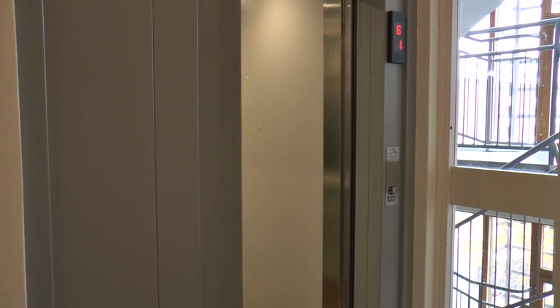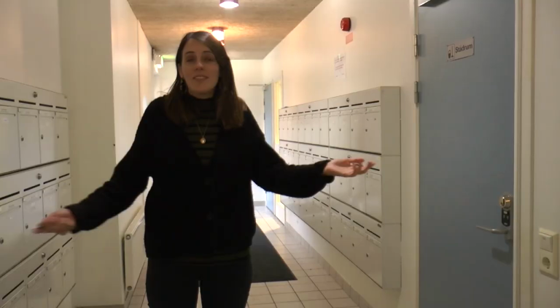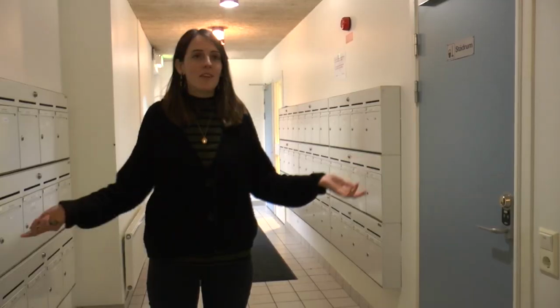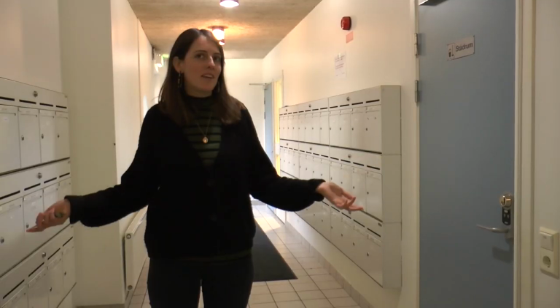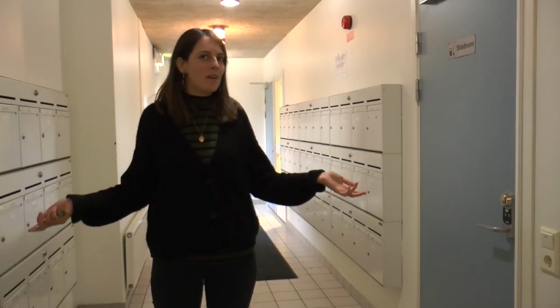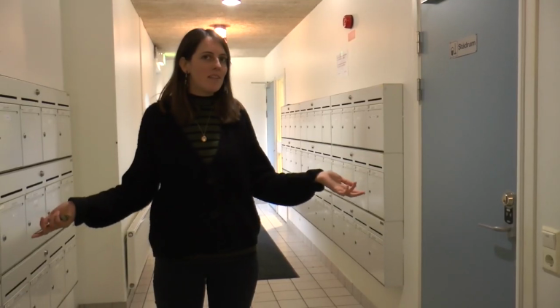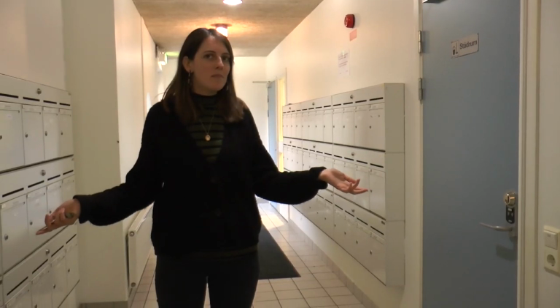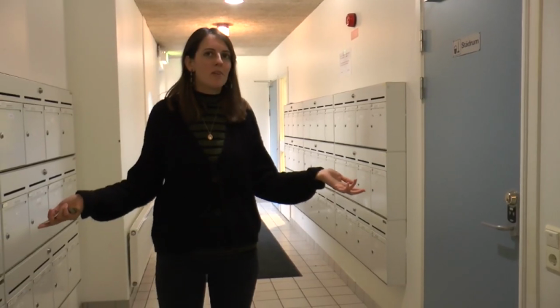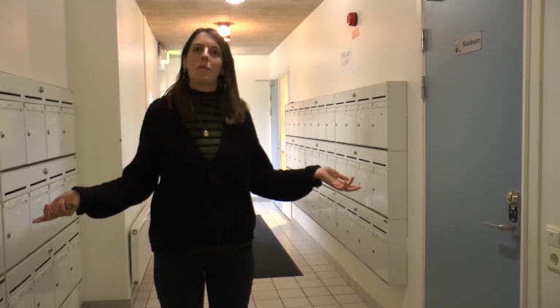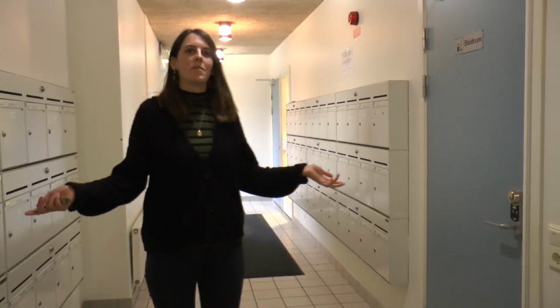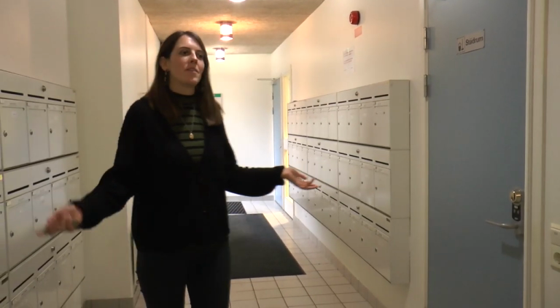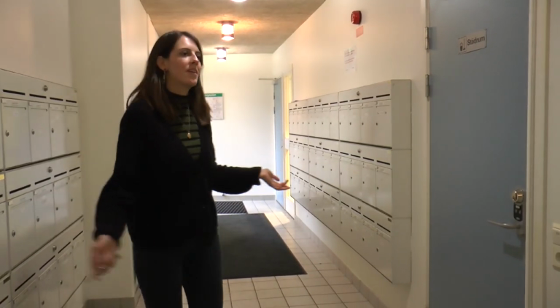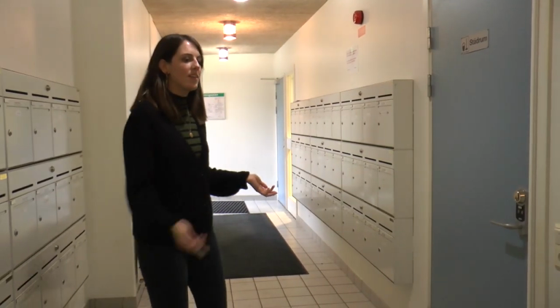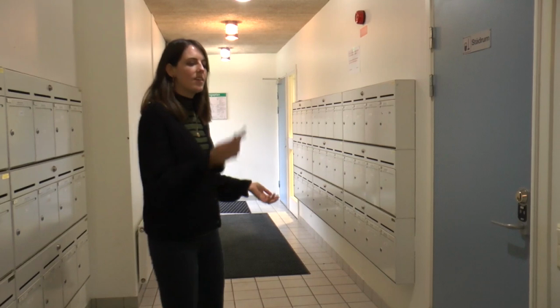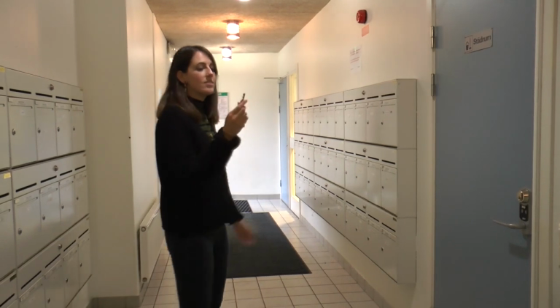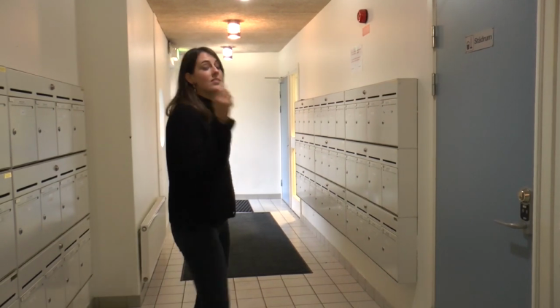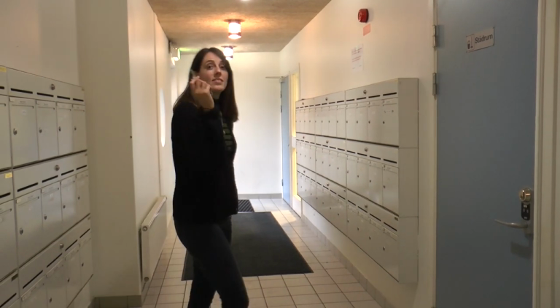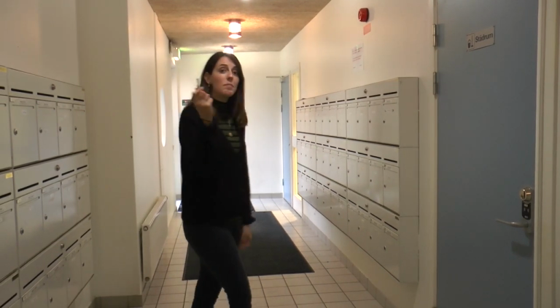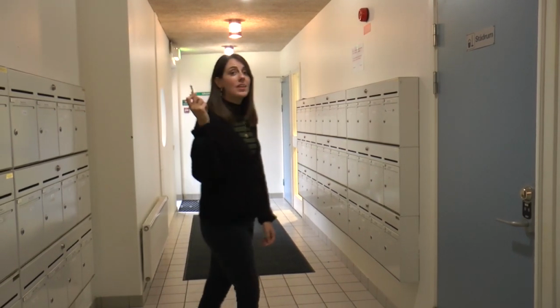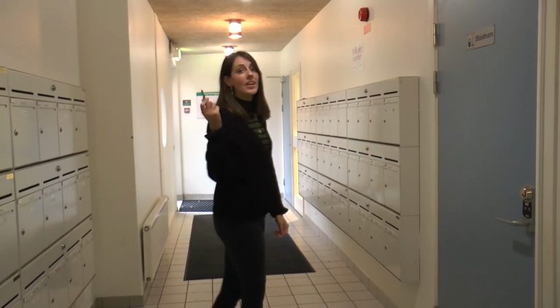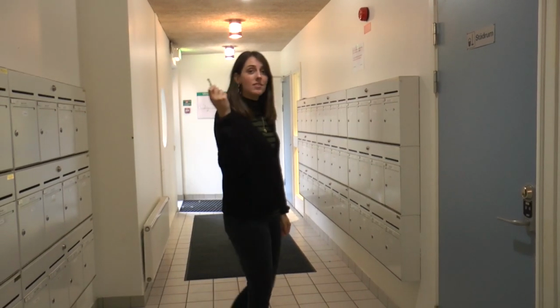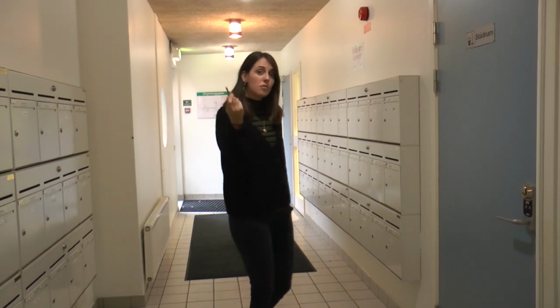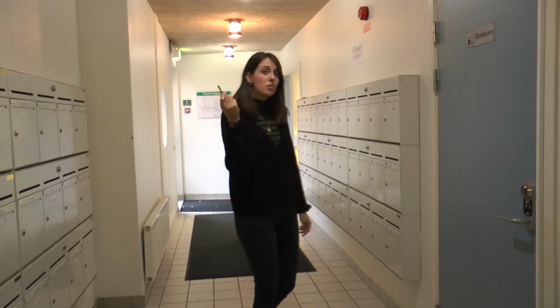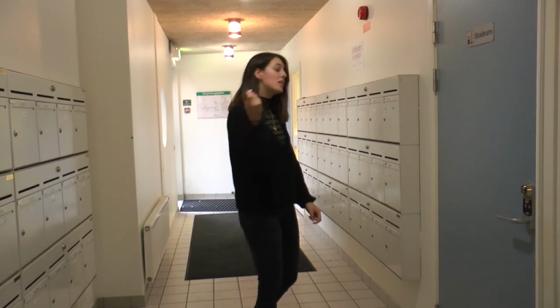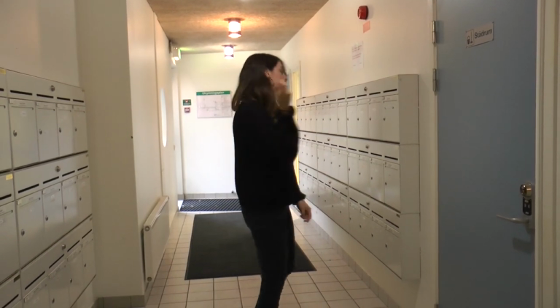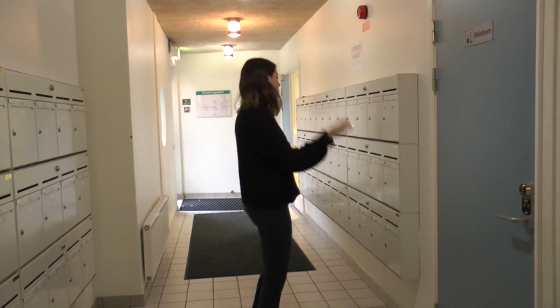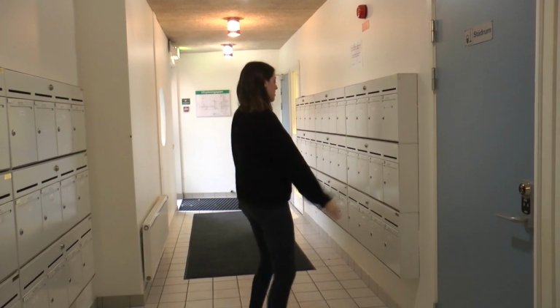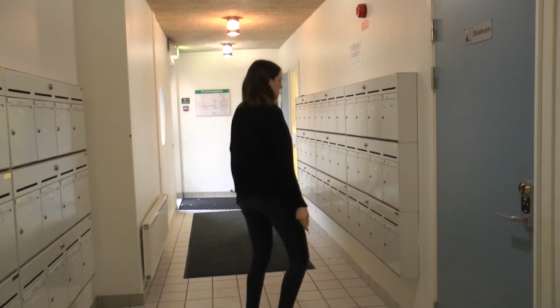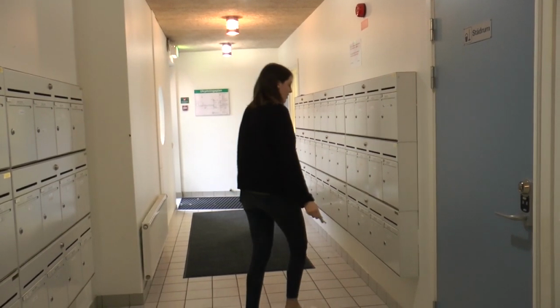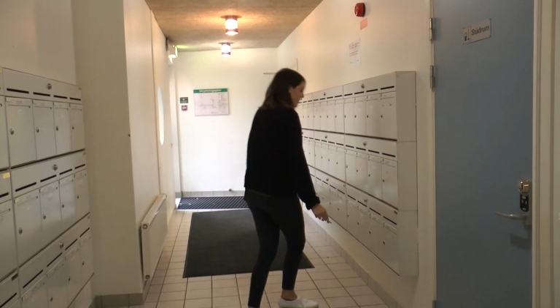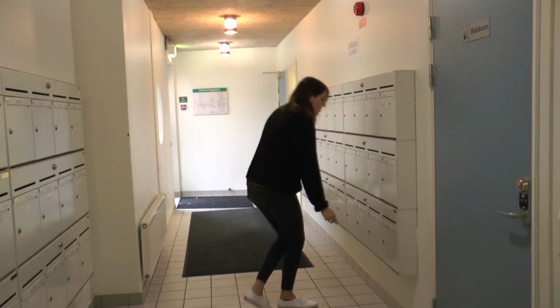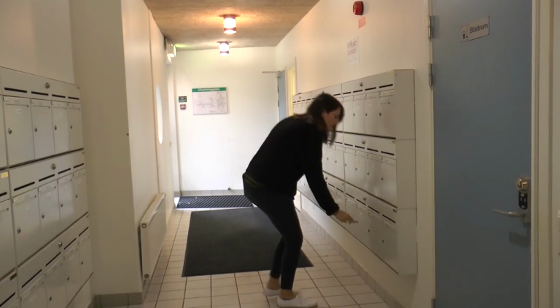Here we are in the mail corridor. It's the same key as the room key, so very convenient.